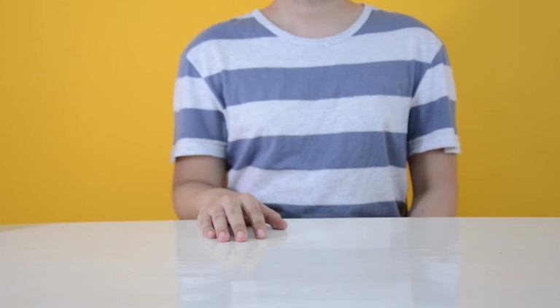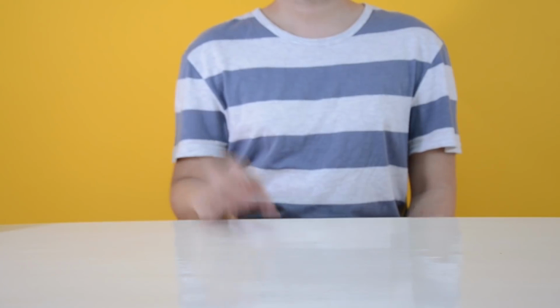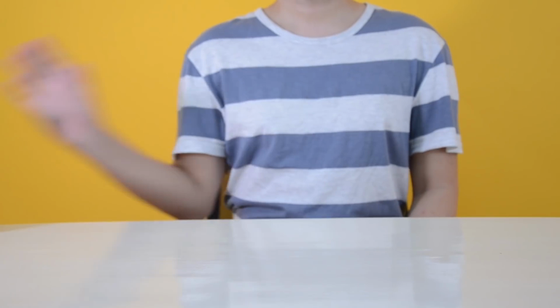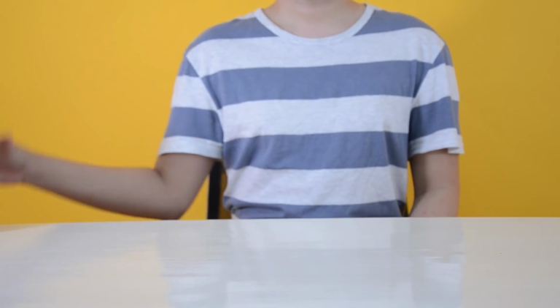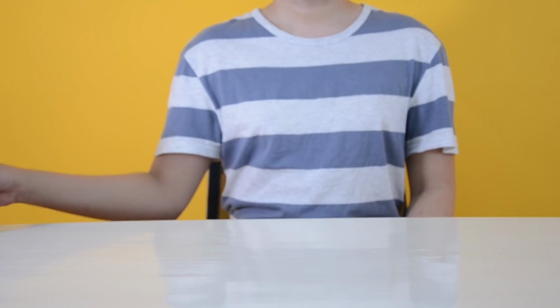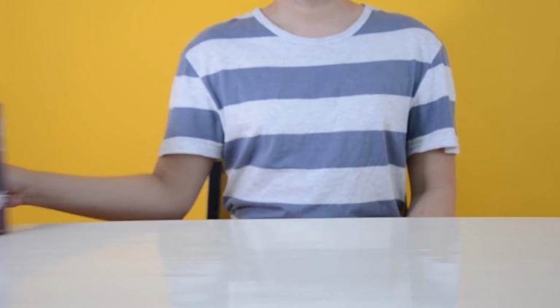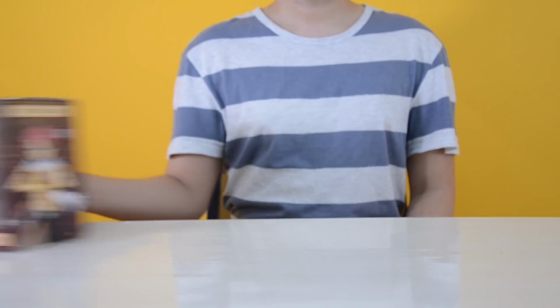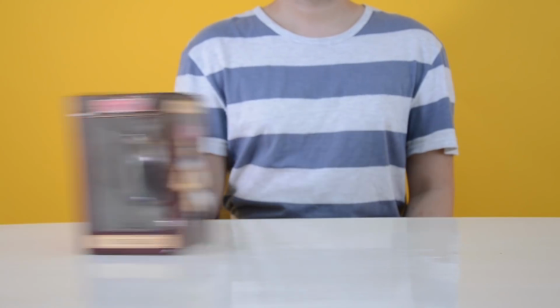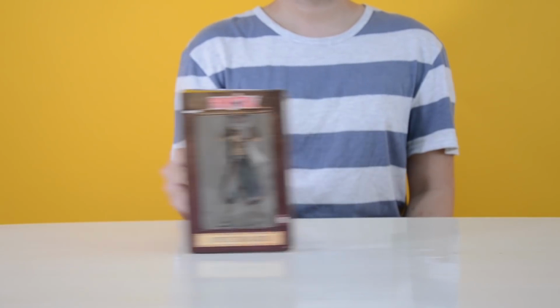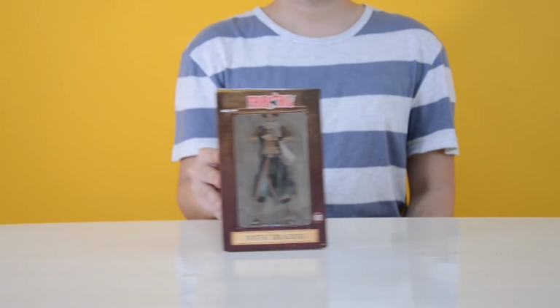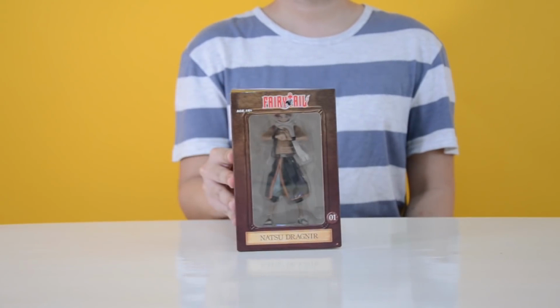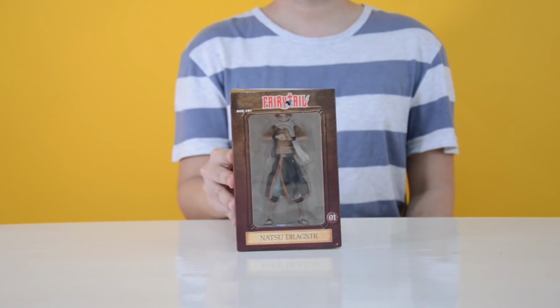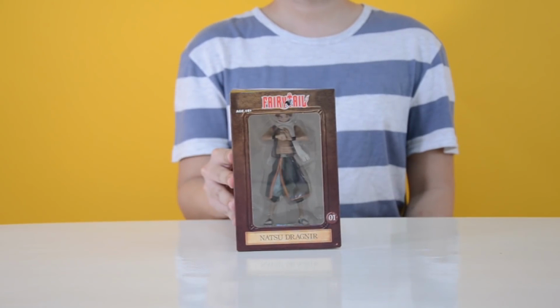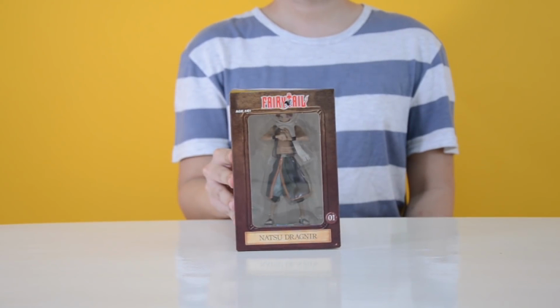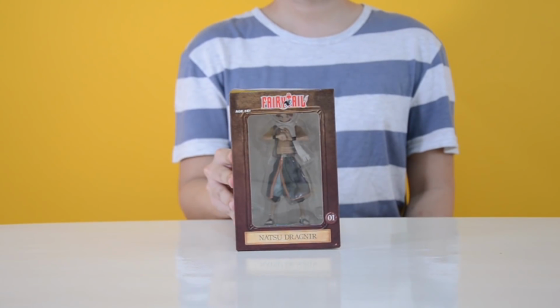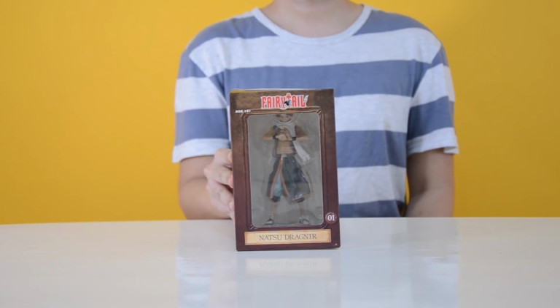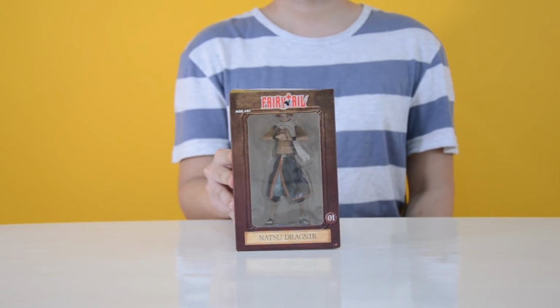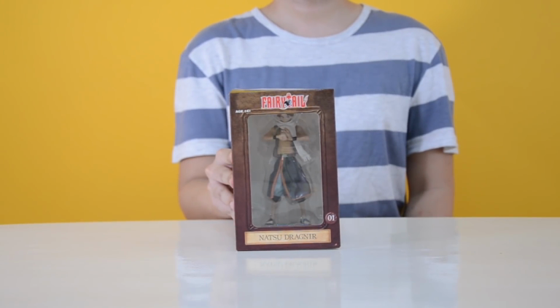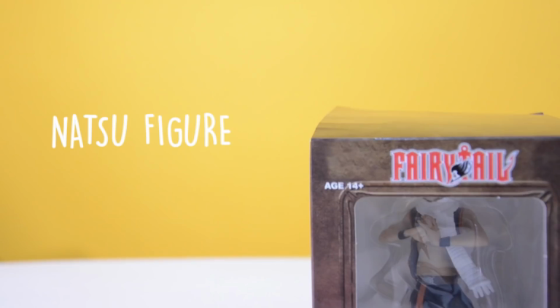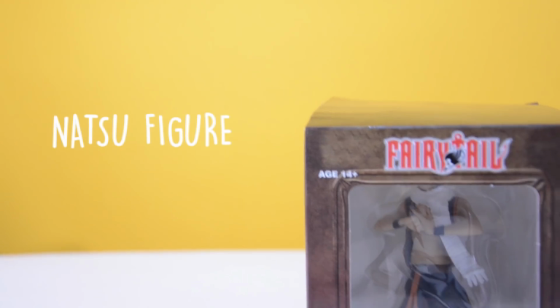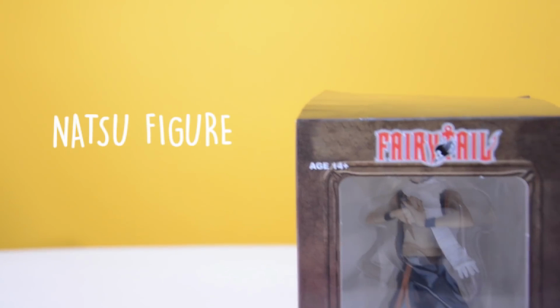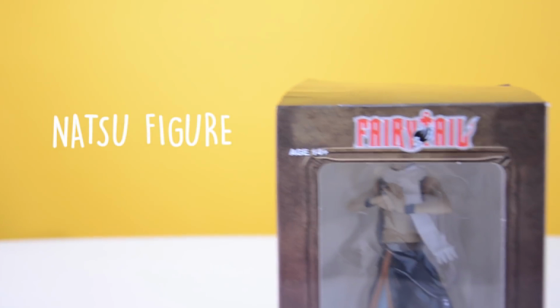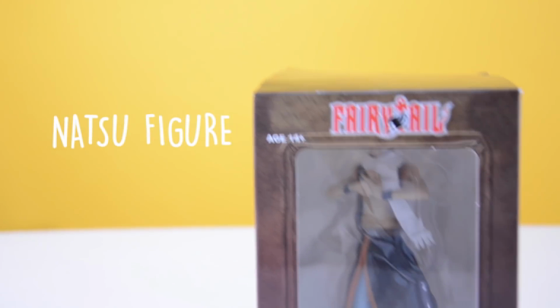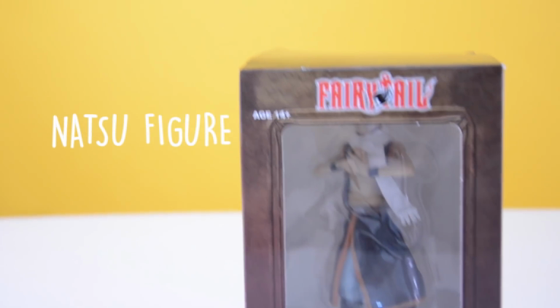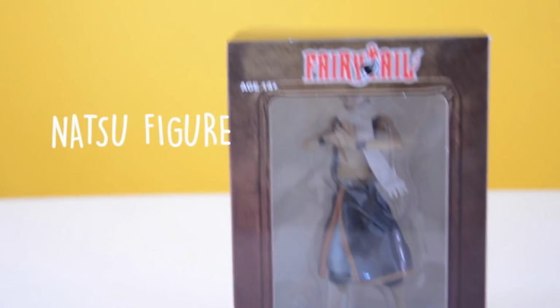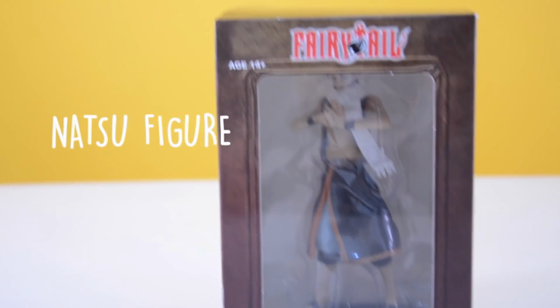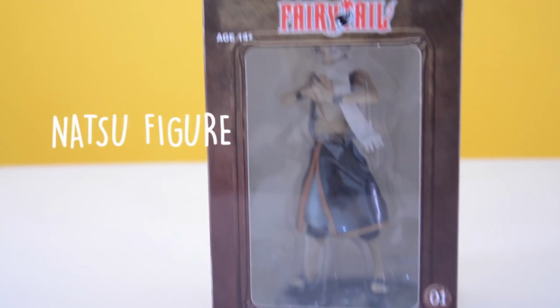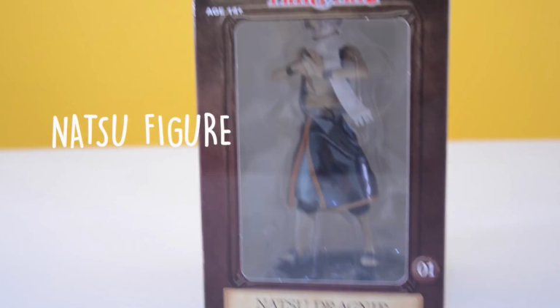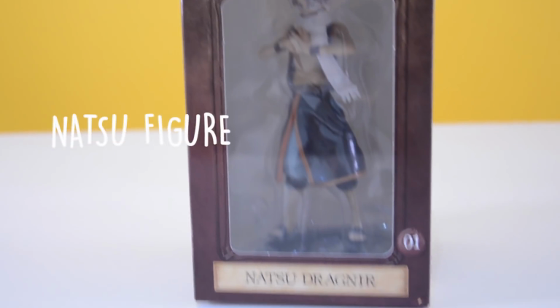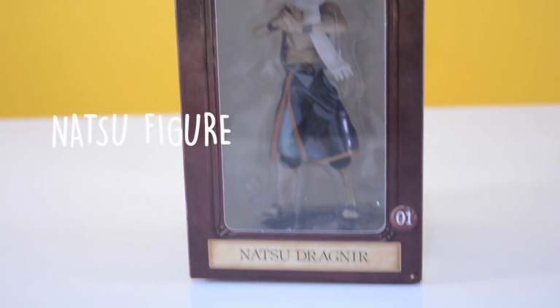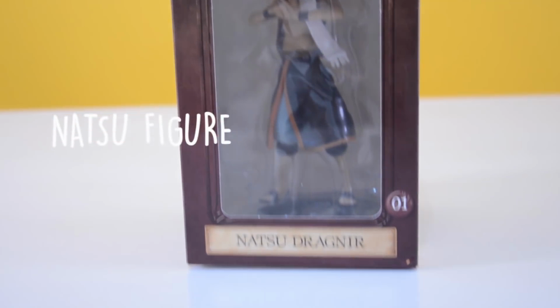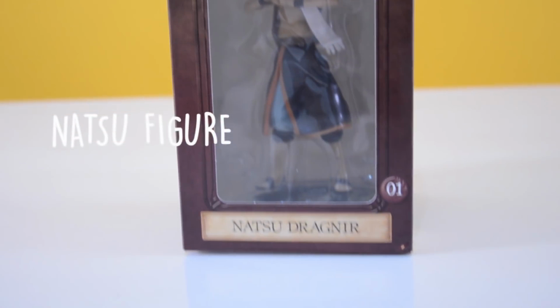Hi guys, for today's unboxing, I have here a bootleg Fairy Tail Natsu Dragneel figure.